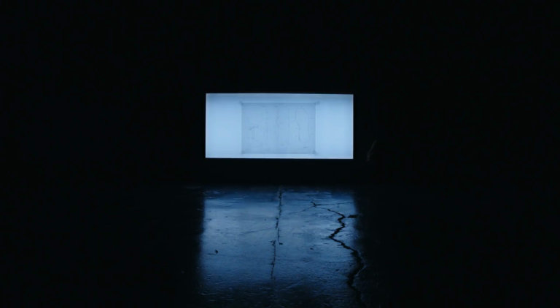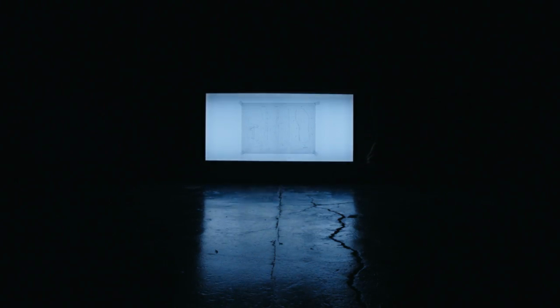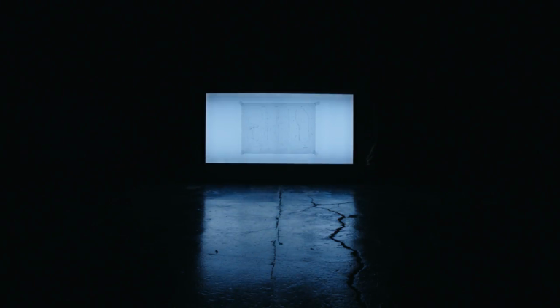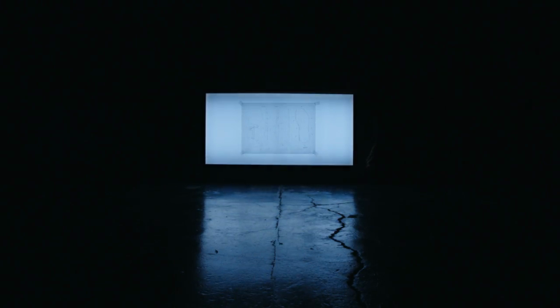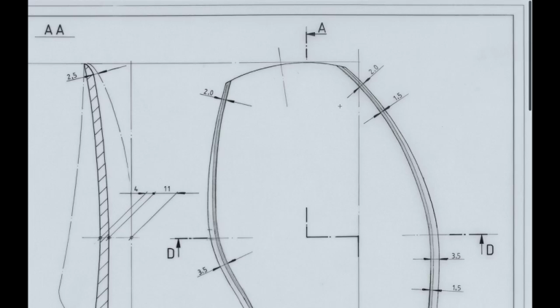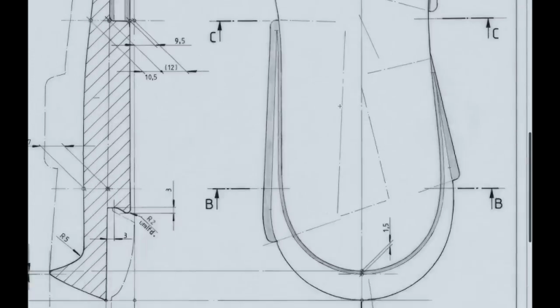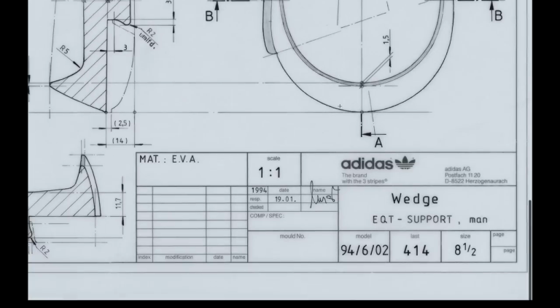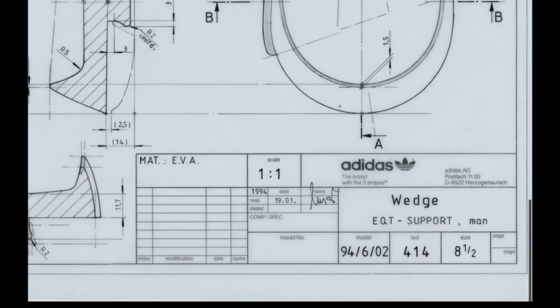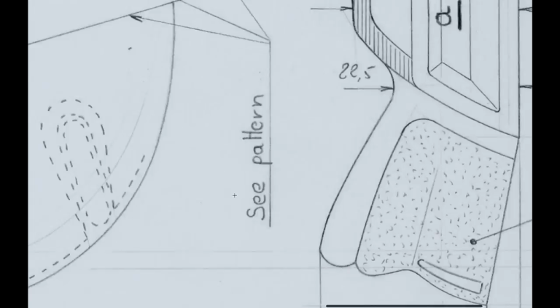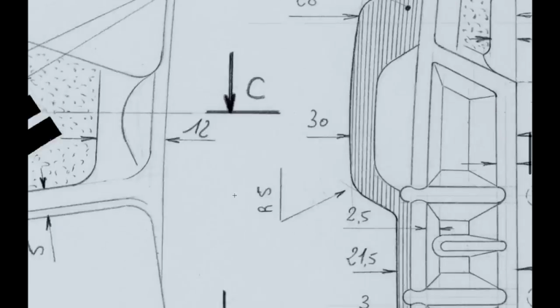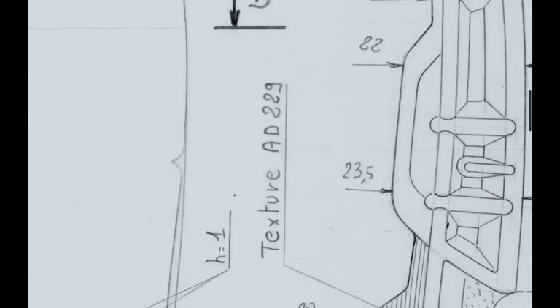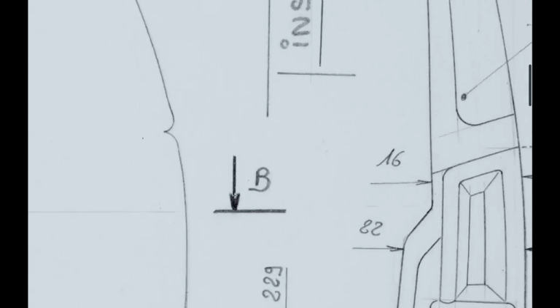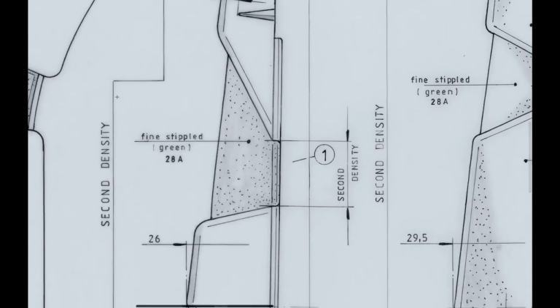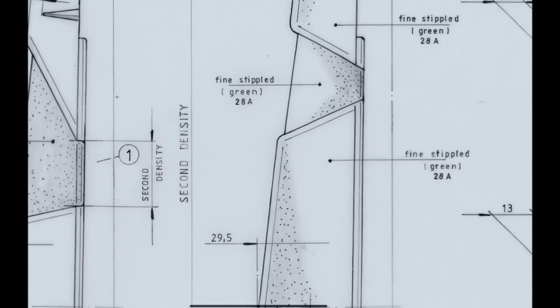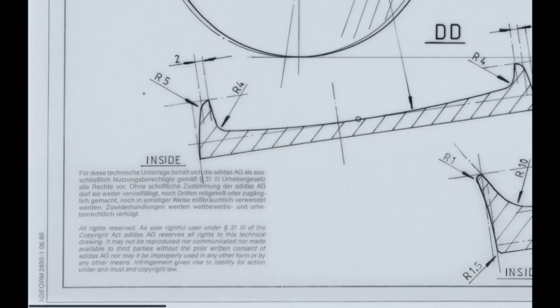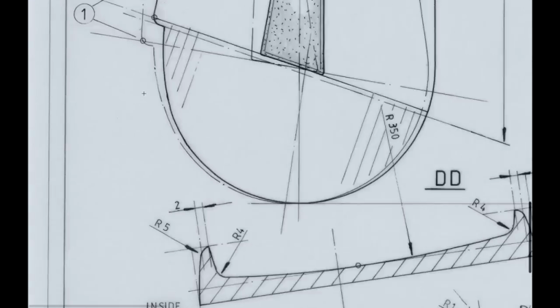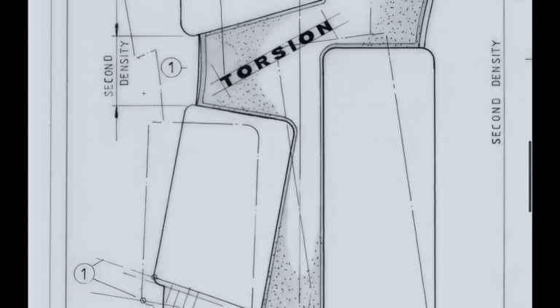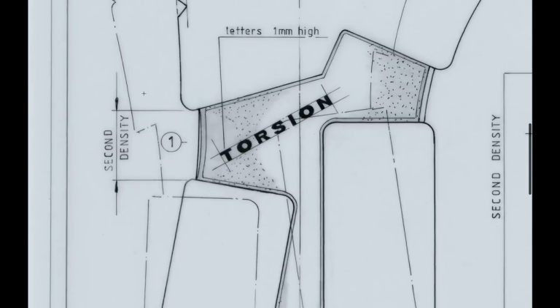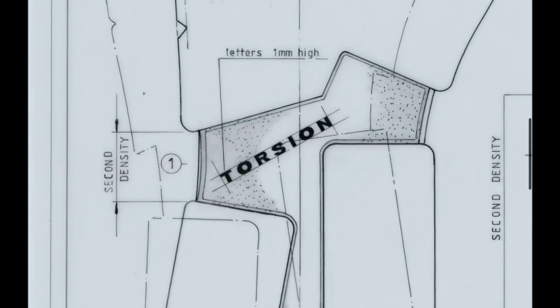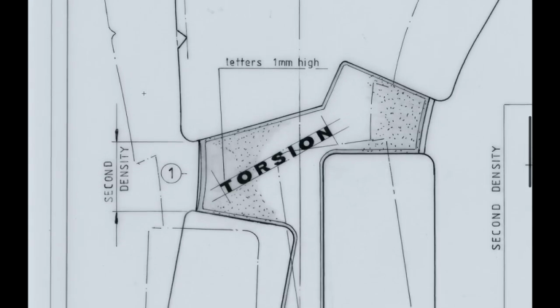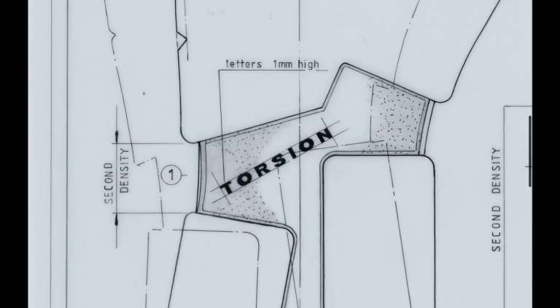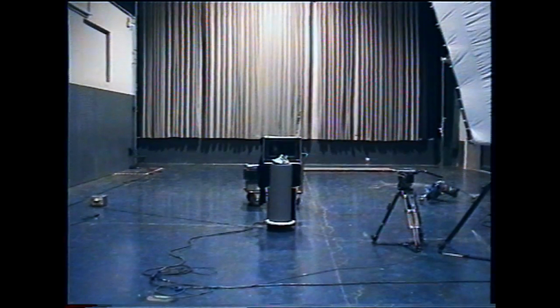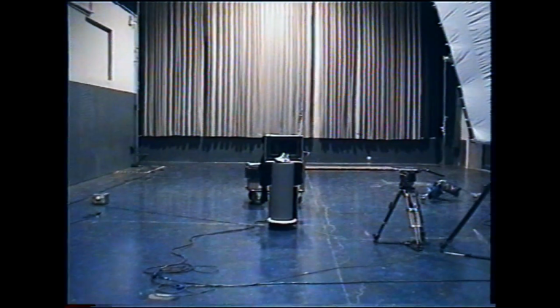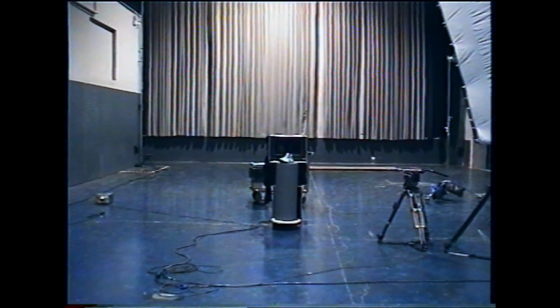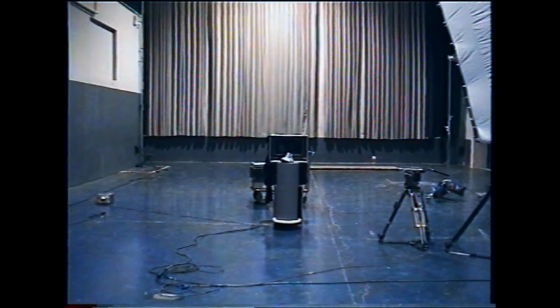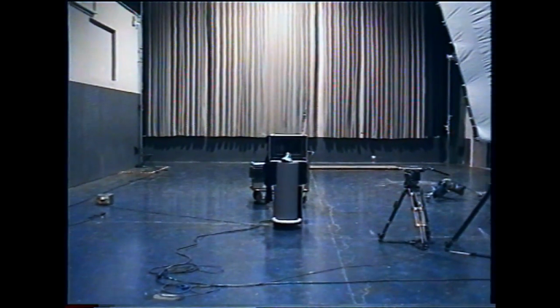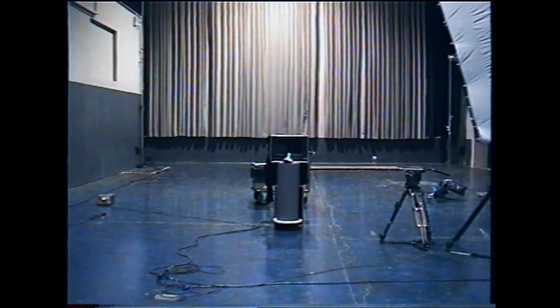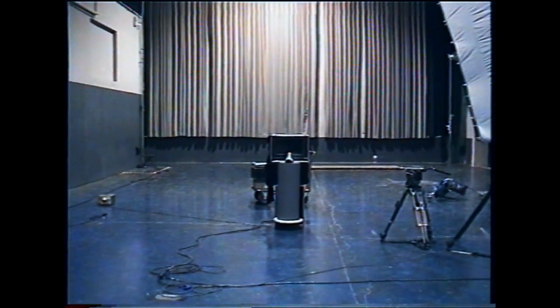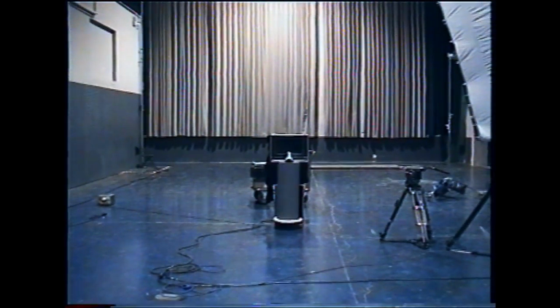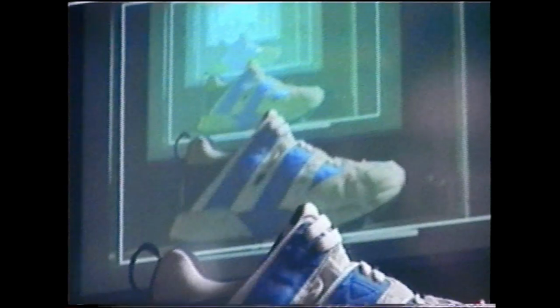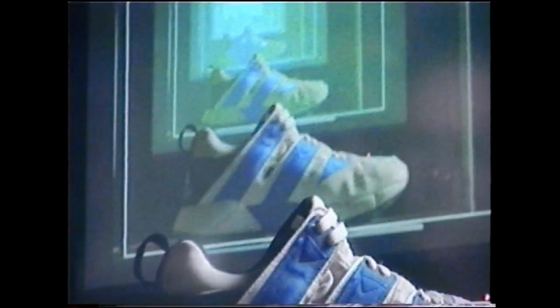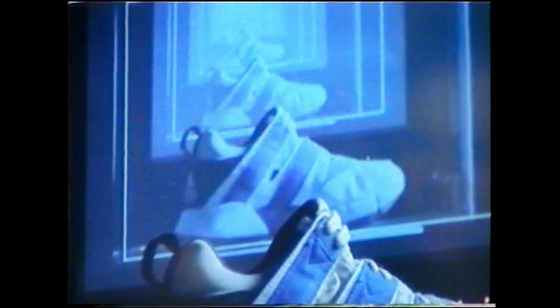It was based on flexibility, natural motion, torsion ability. At the time it was very, very groundbreaking. It was very light.